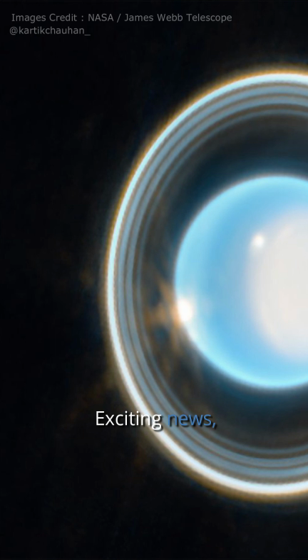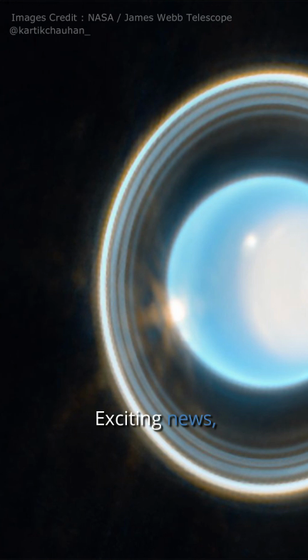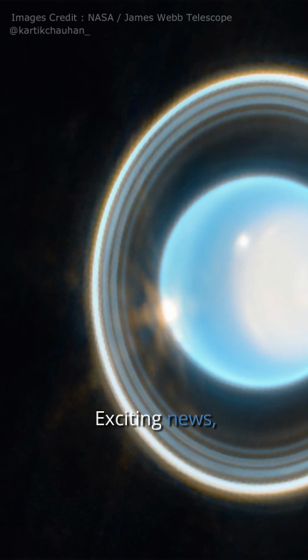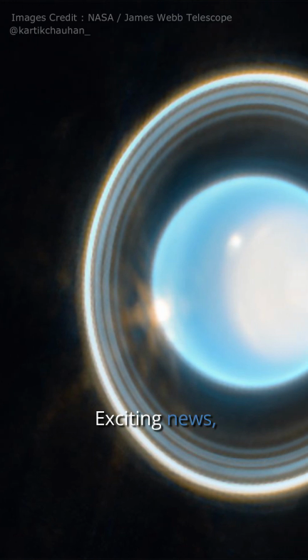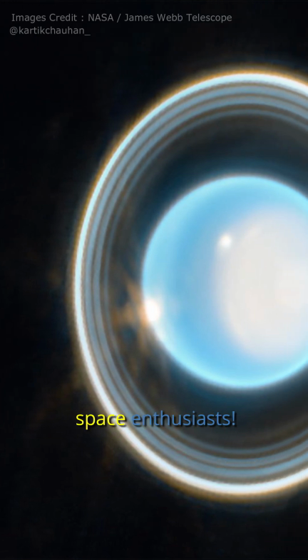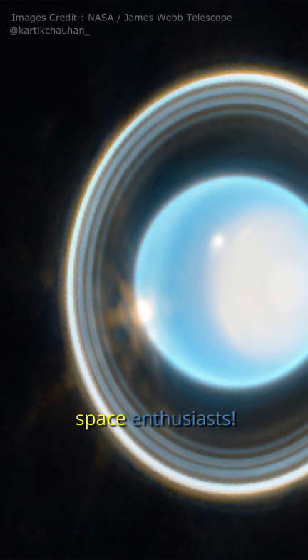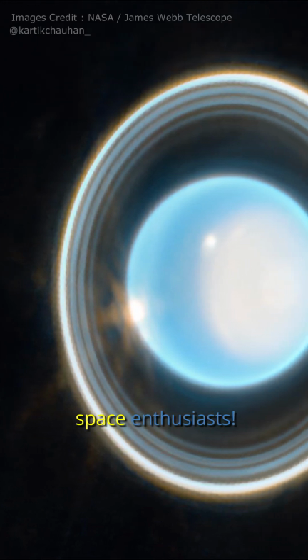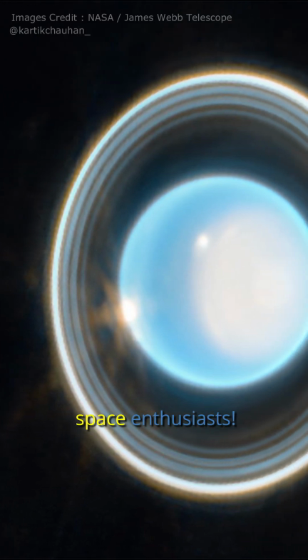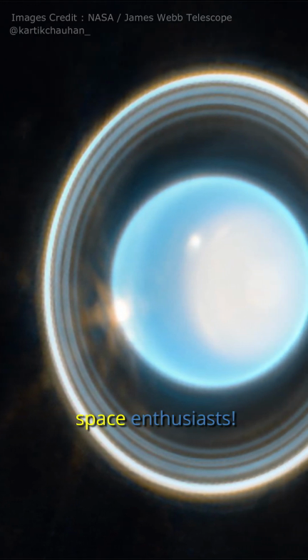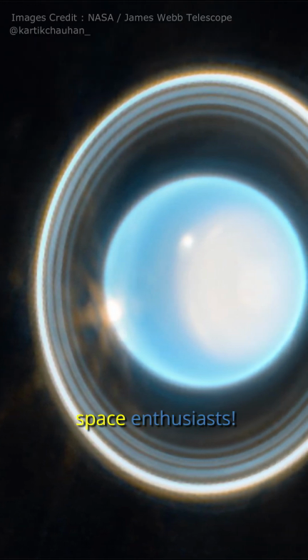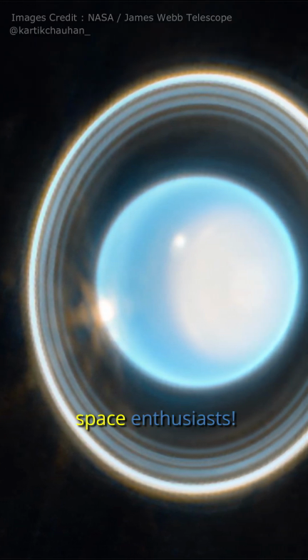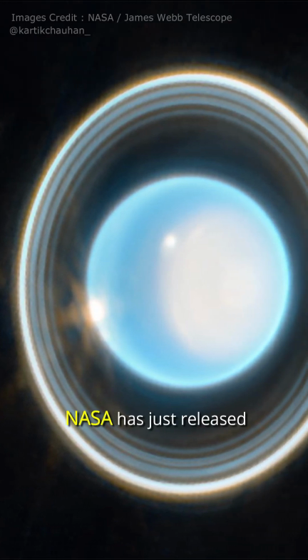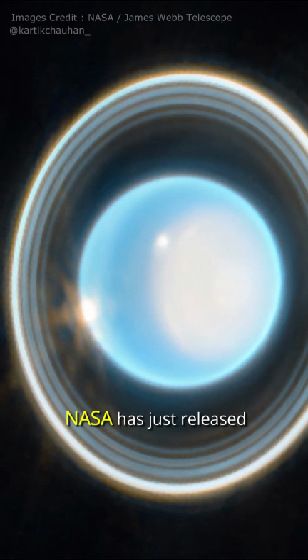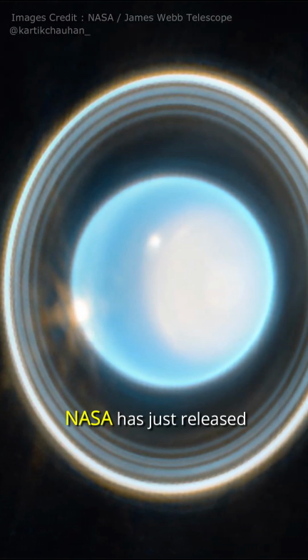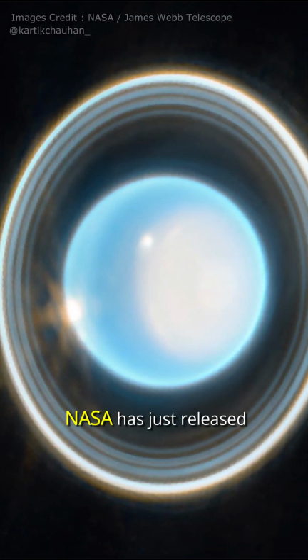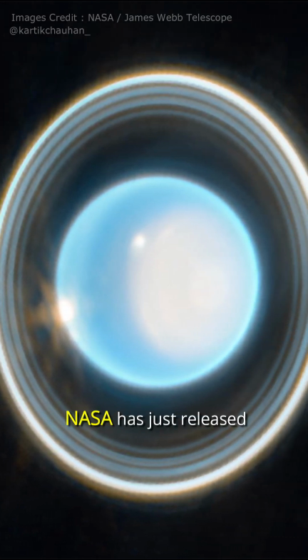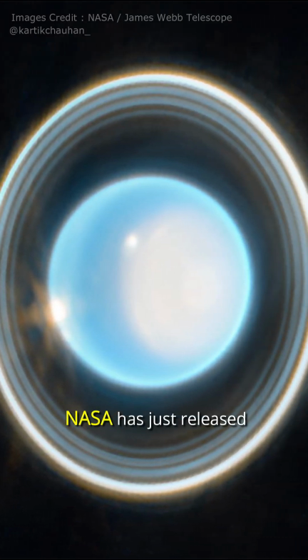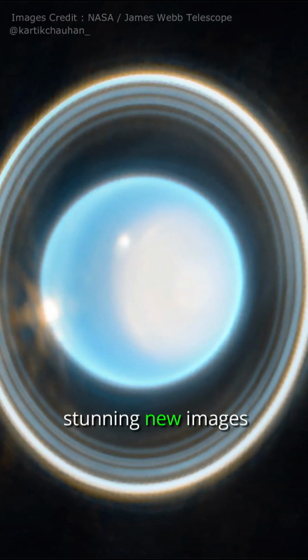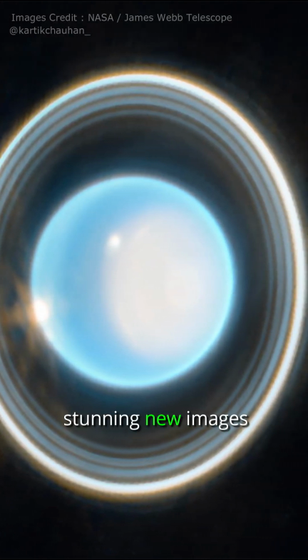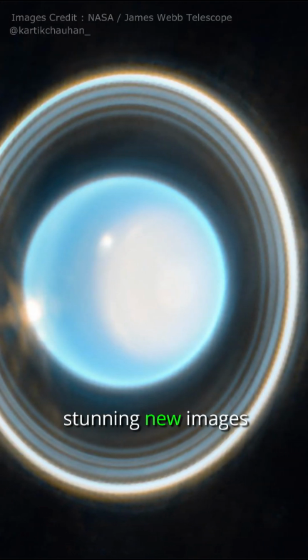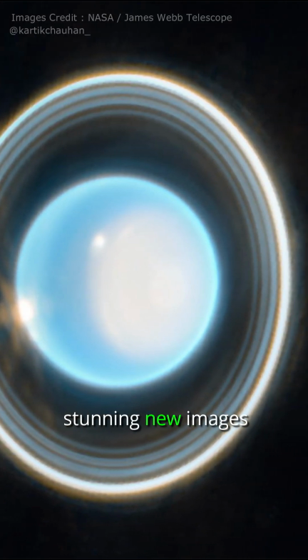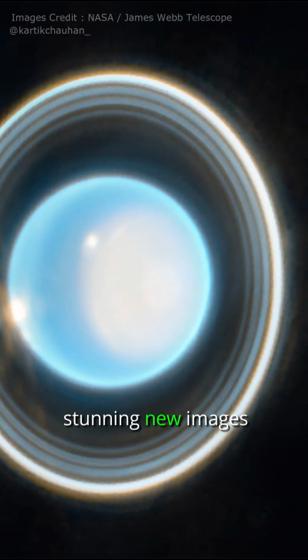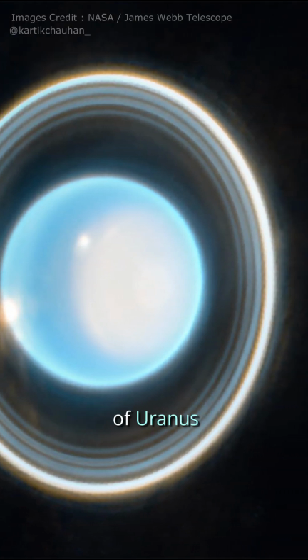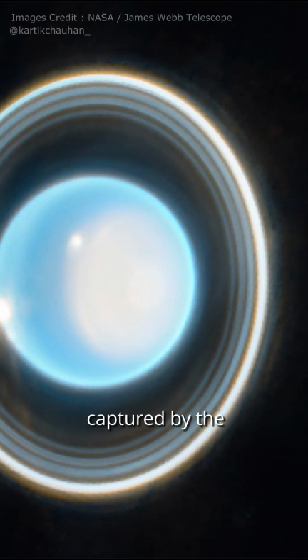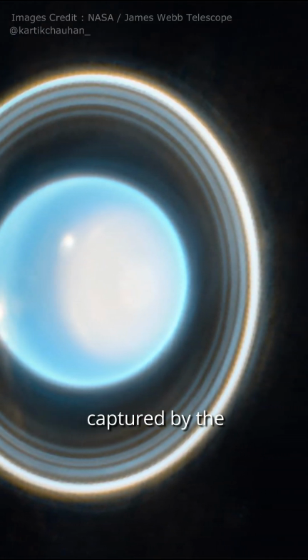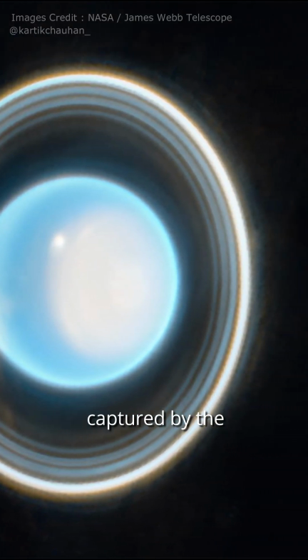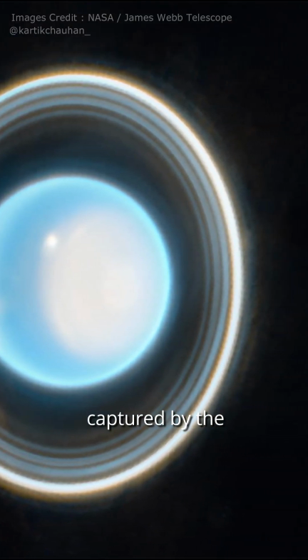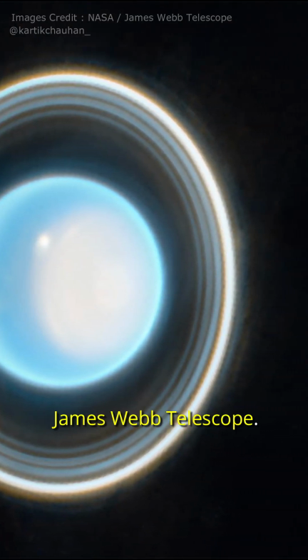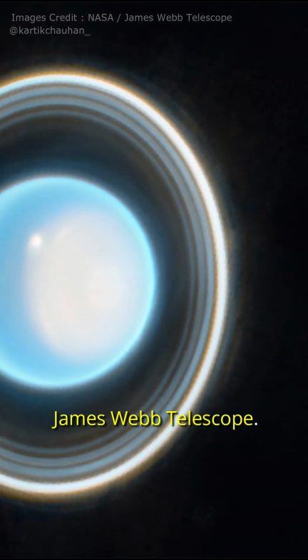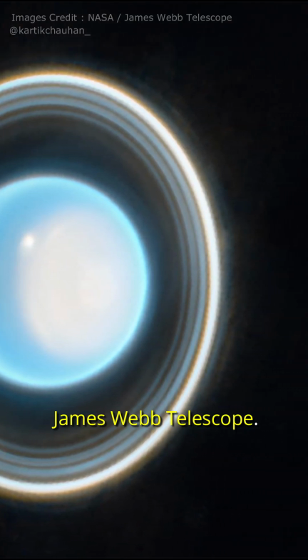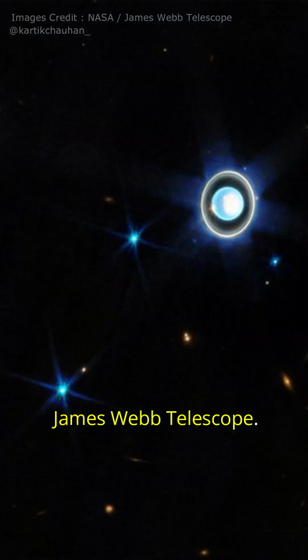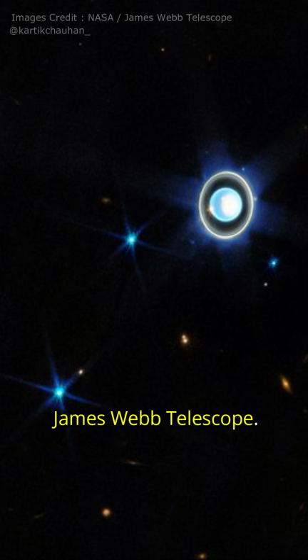Exciting news, space enthusiasts! NASA has just released stunning new images of Uranus captured by the James Webb Telescope.